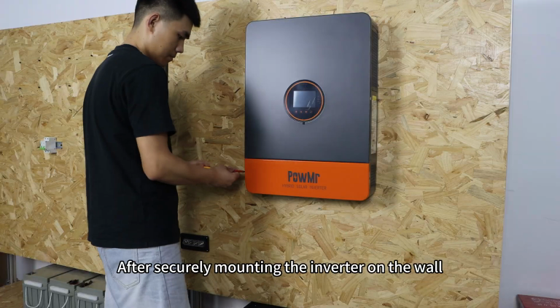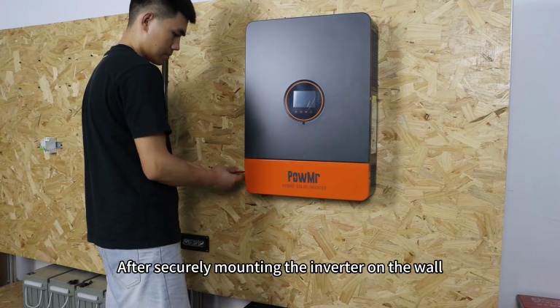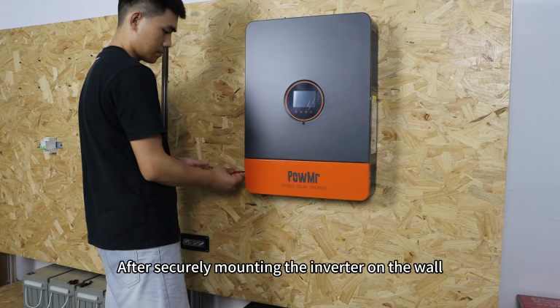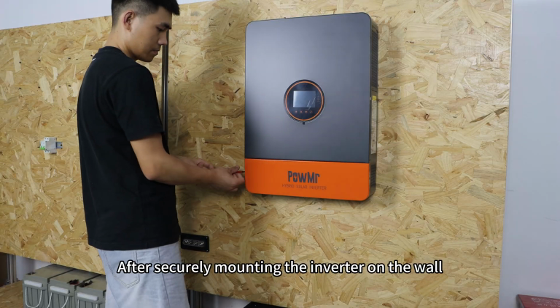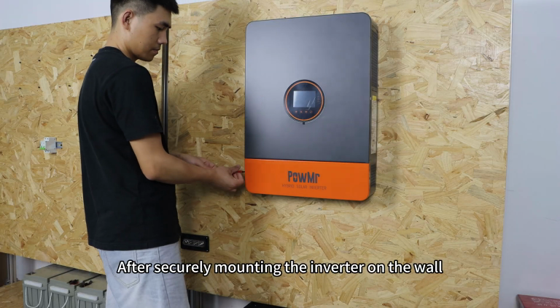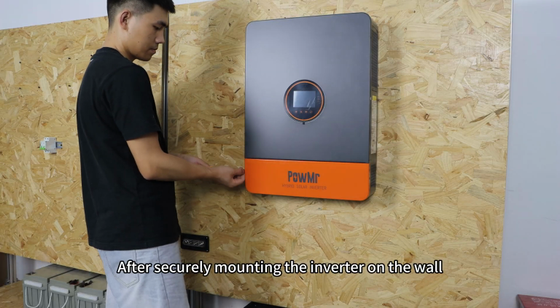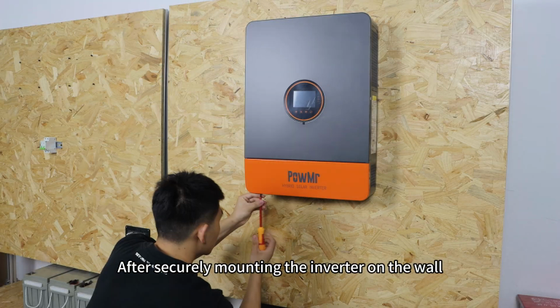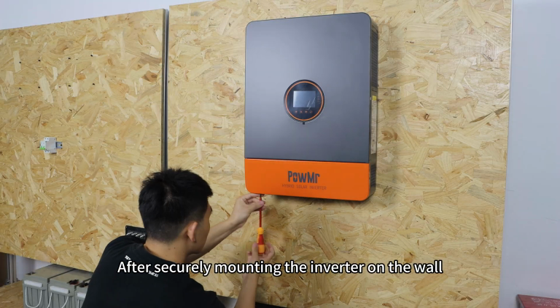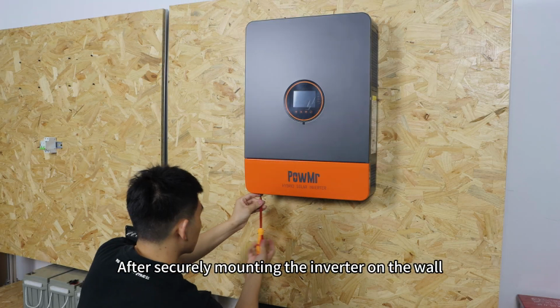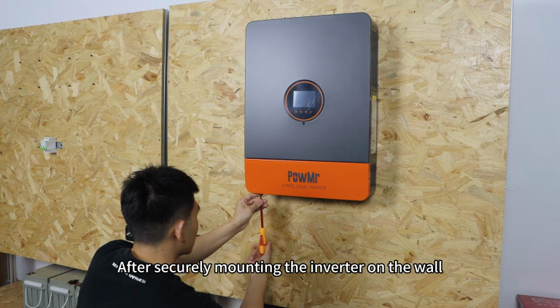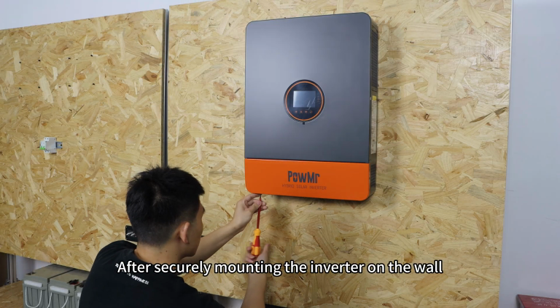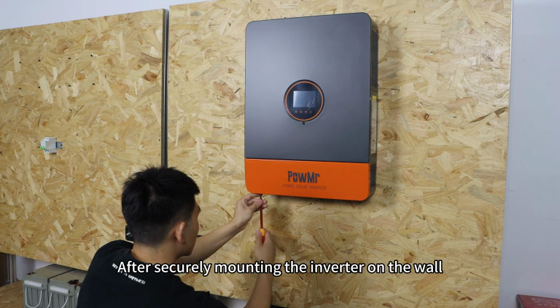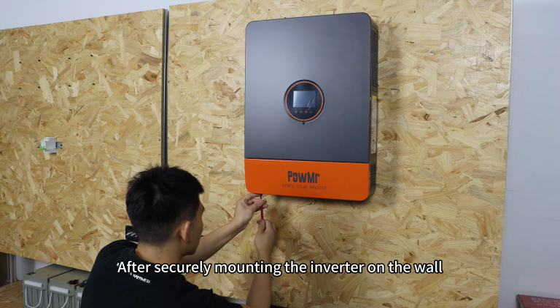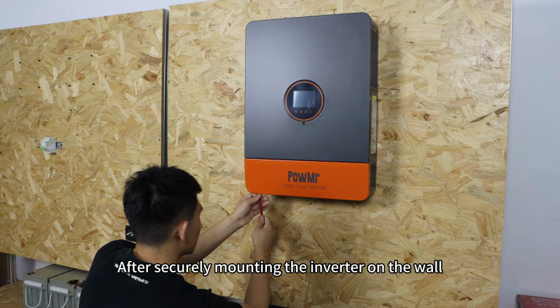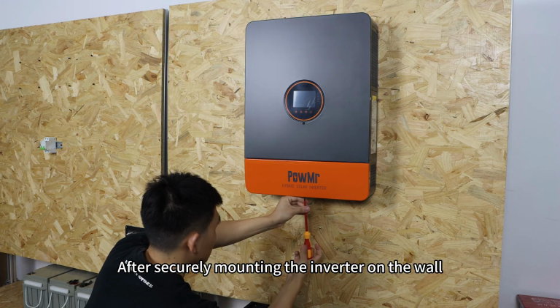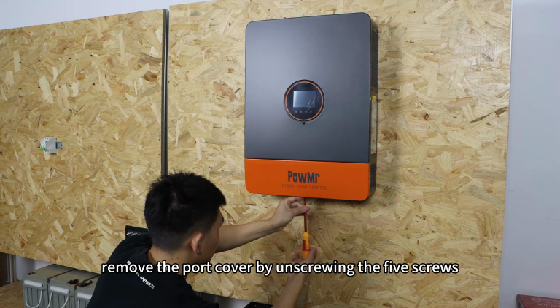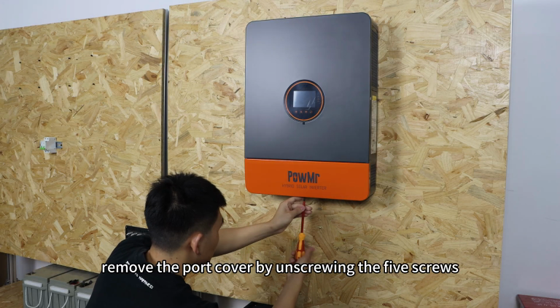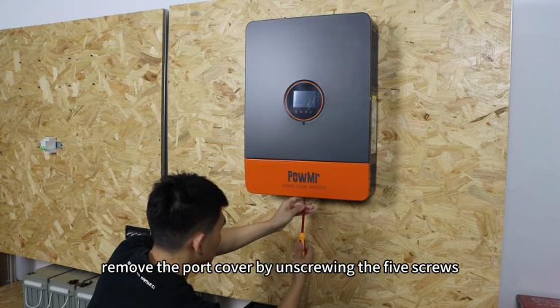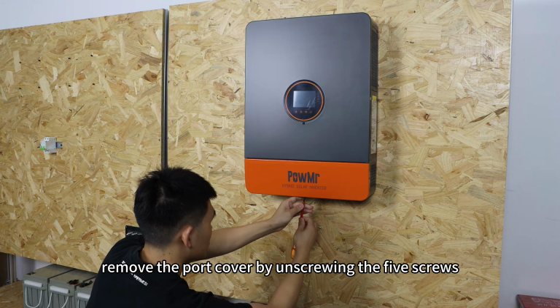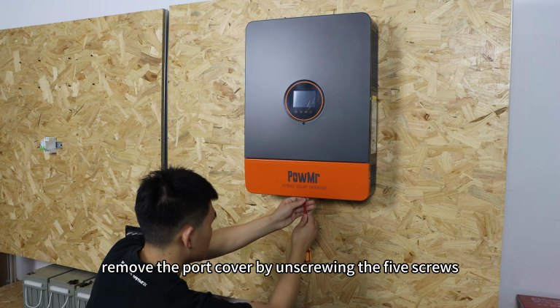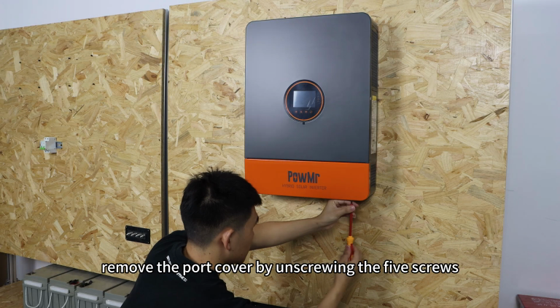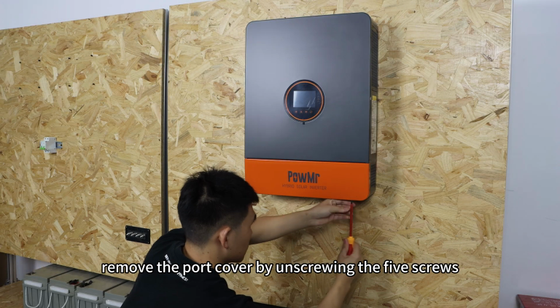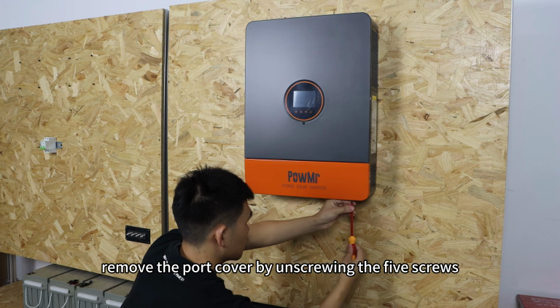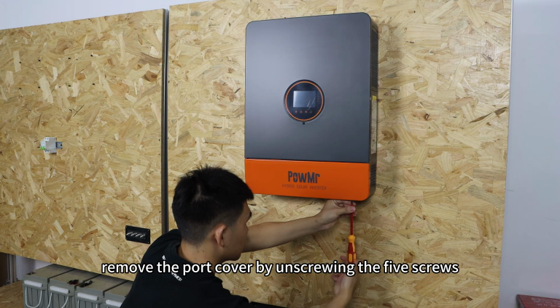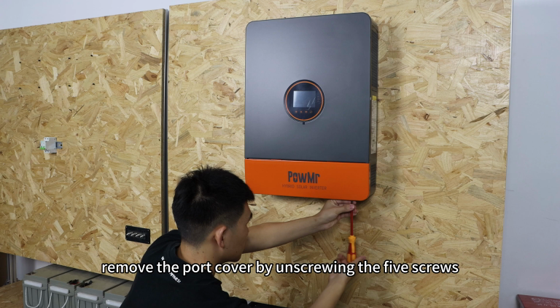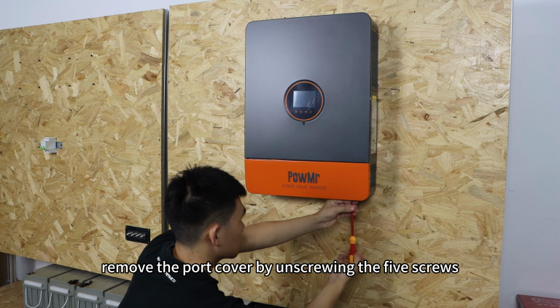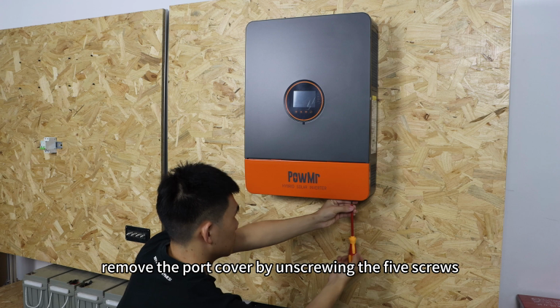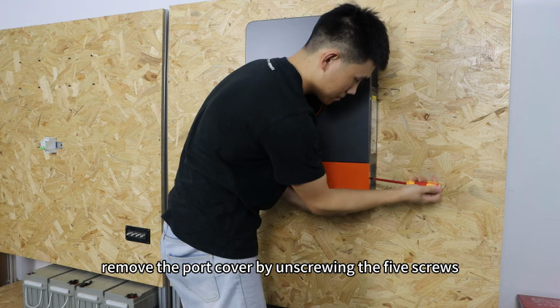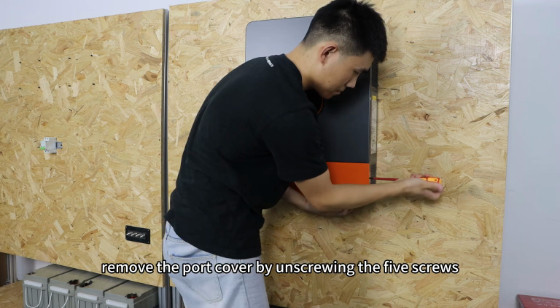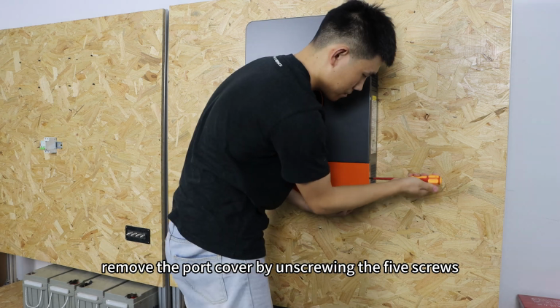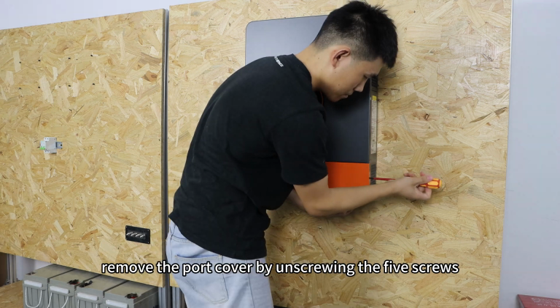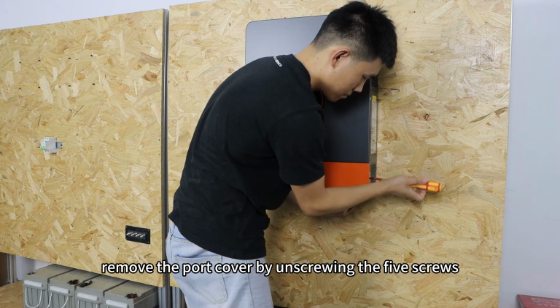After securely mounting the inverter on the wall, remove the port cover by unscrewing the 5 screws.